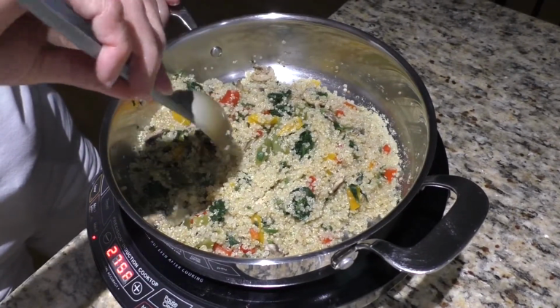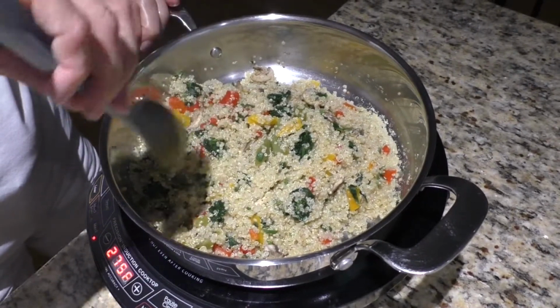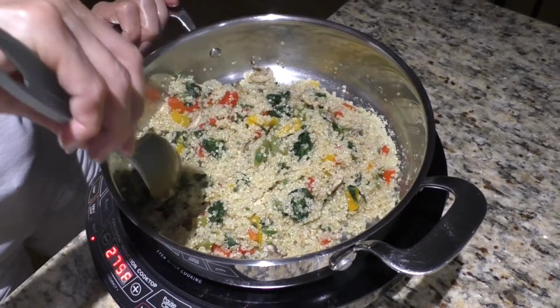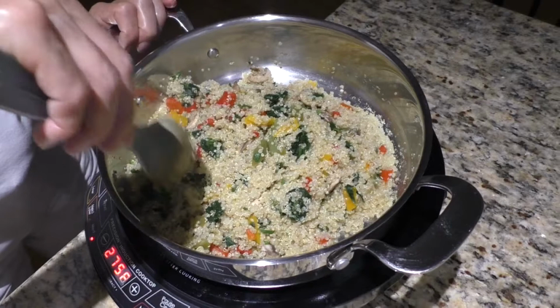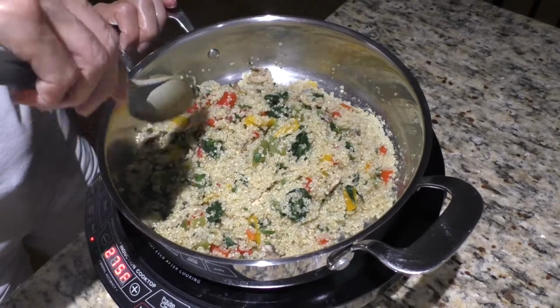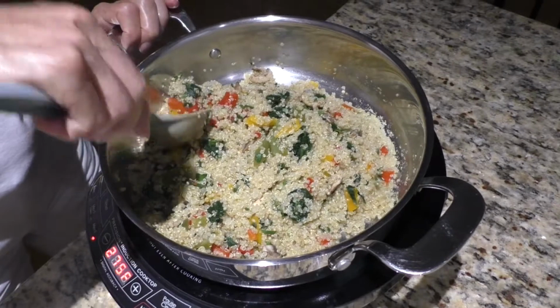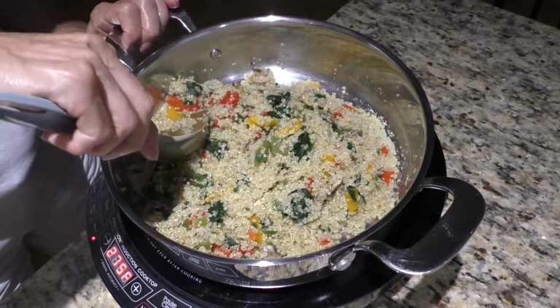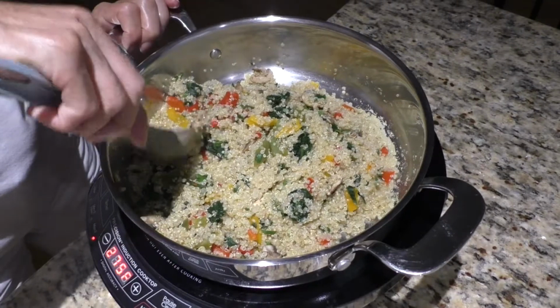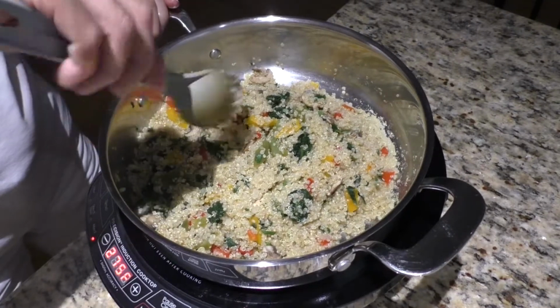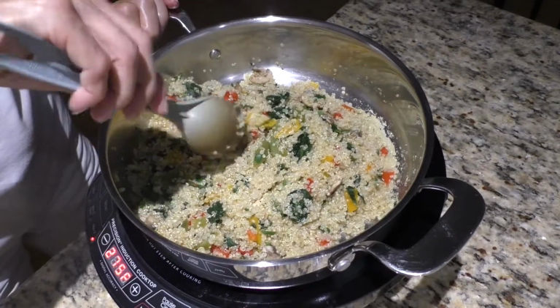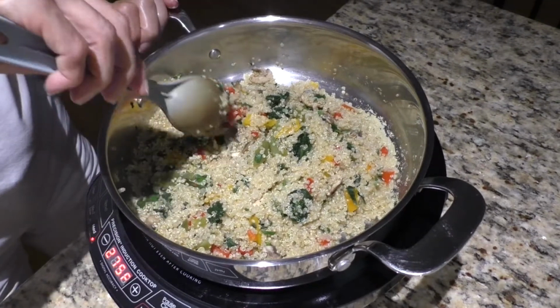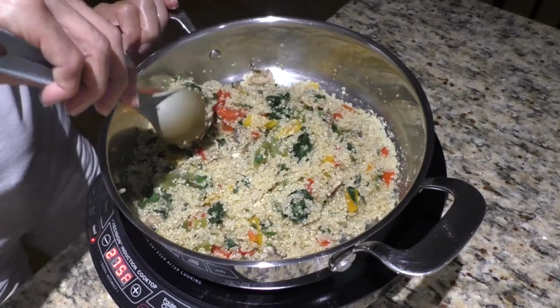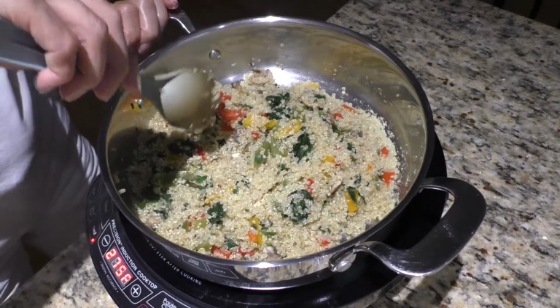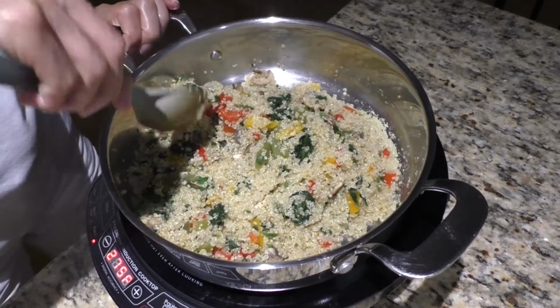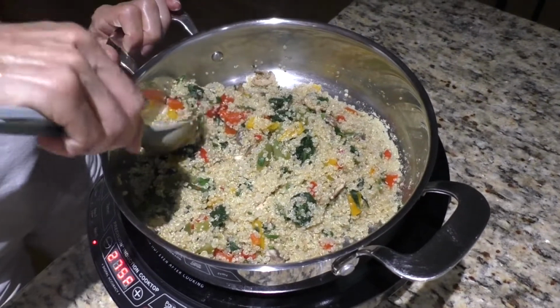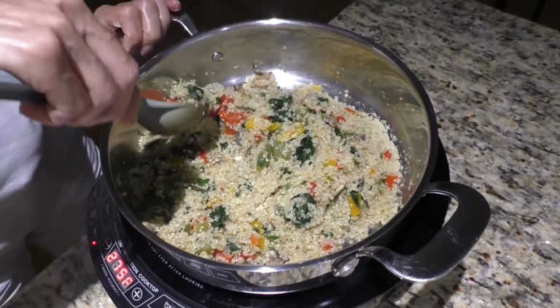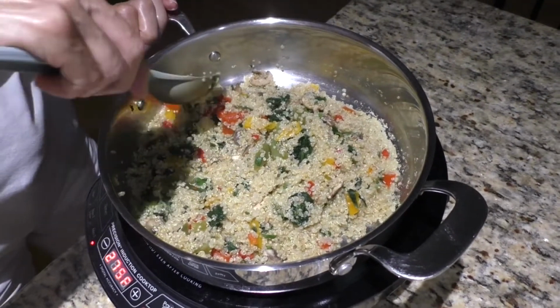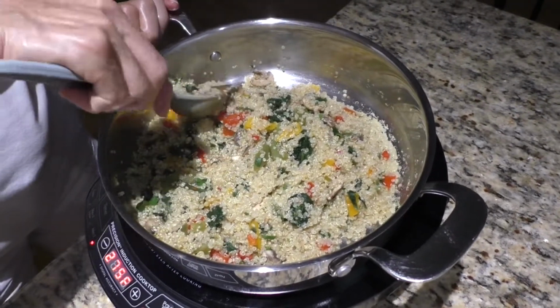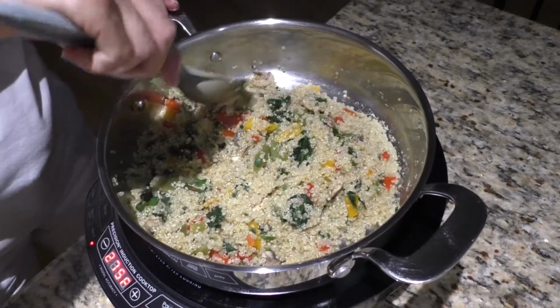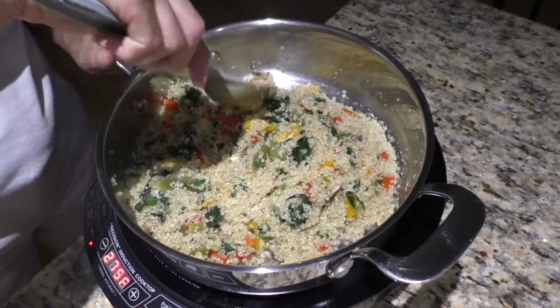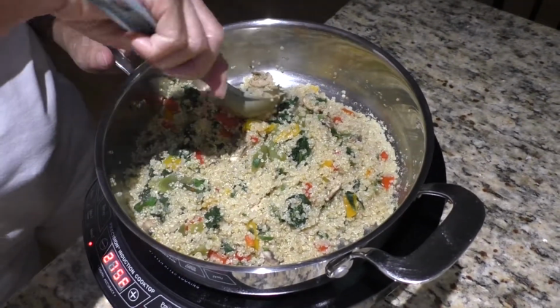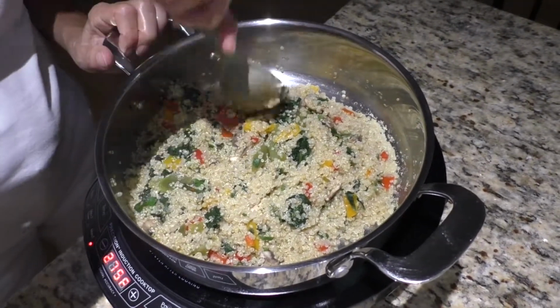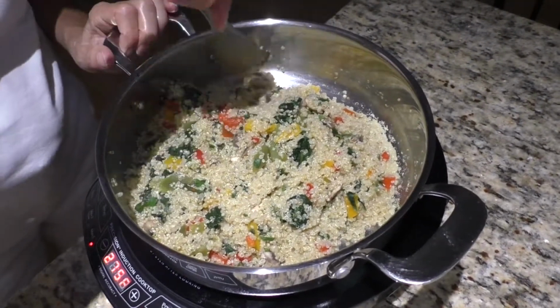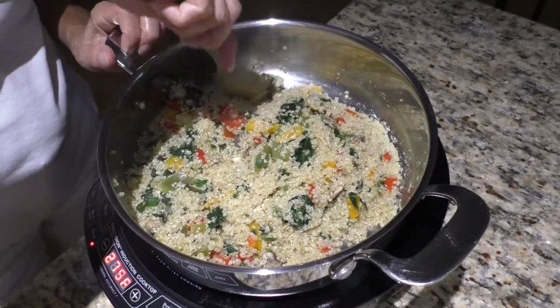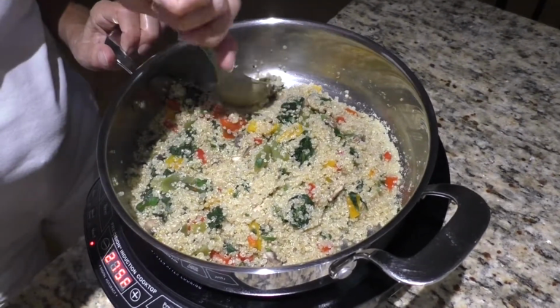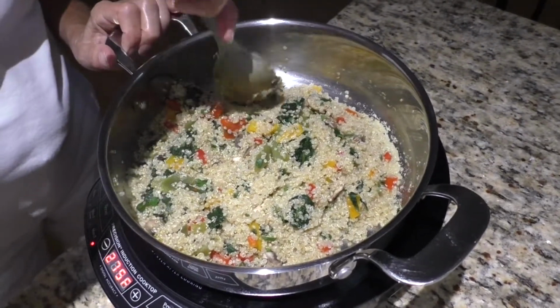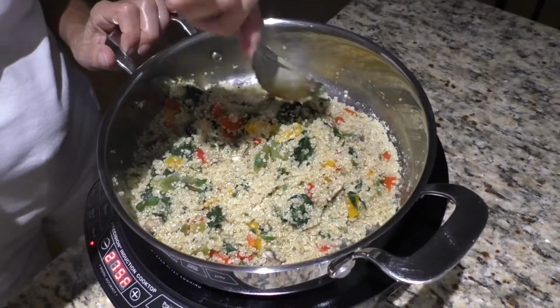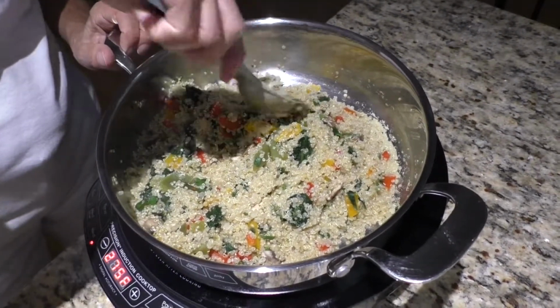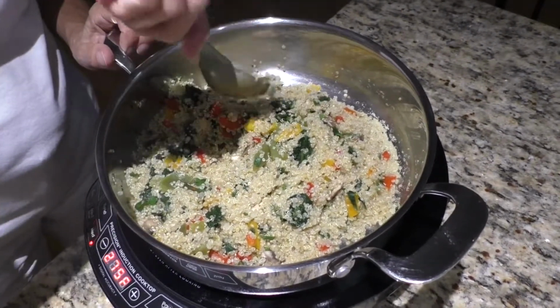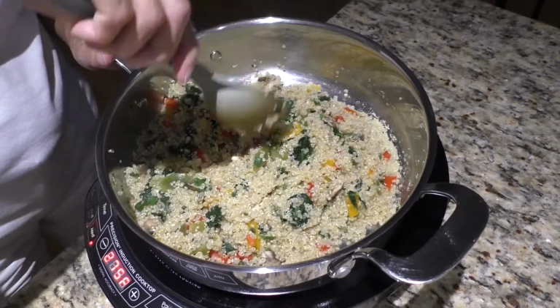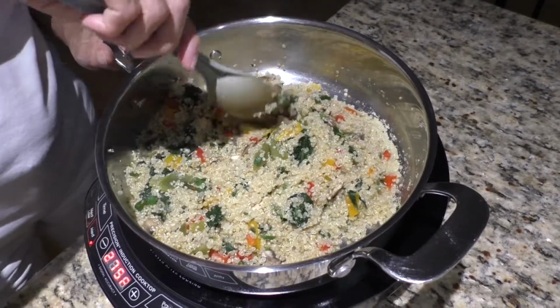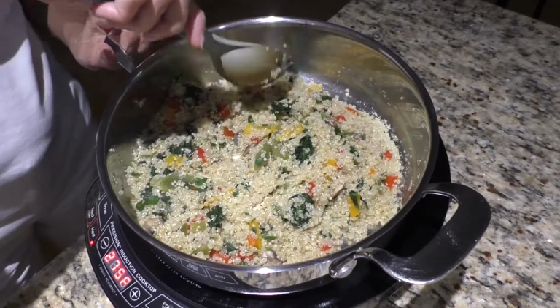Your body will be glad that you're eating vegan. There's no doubt about that.